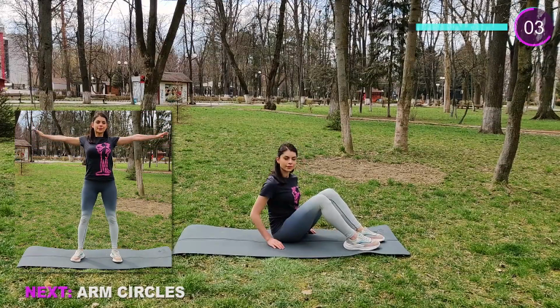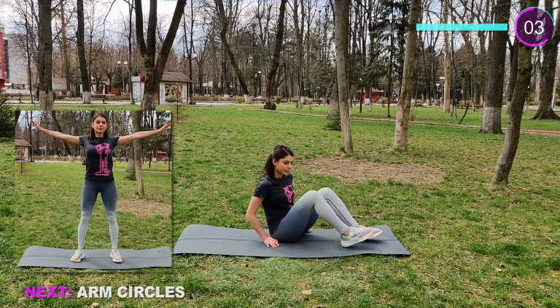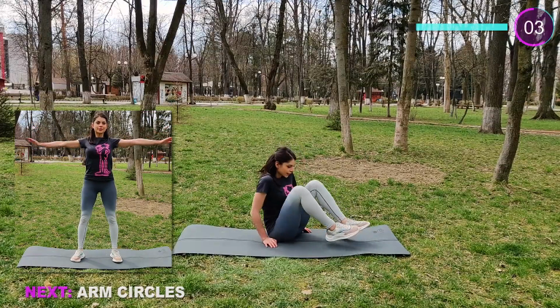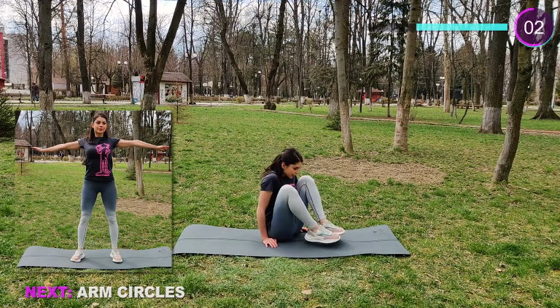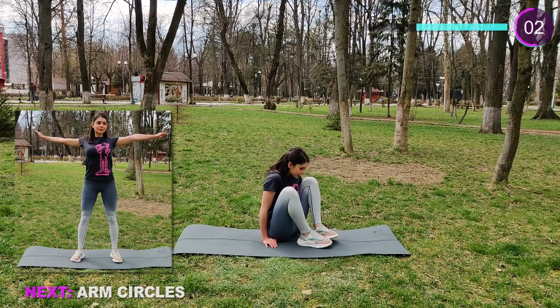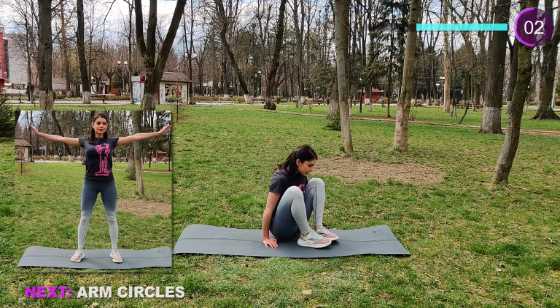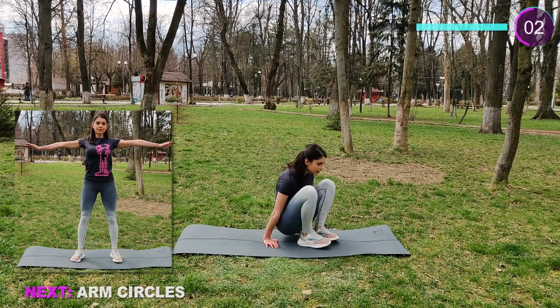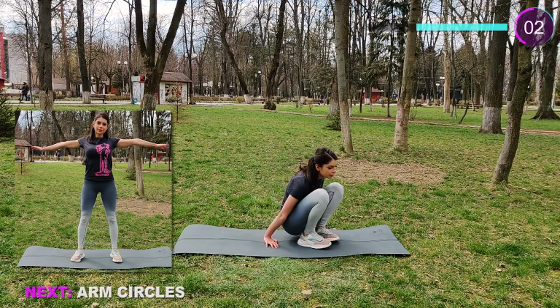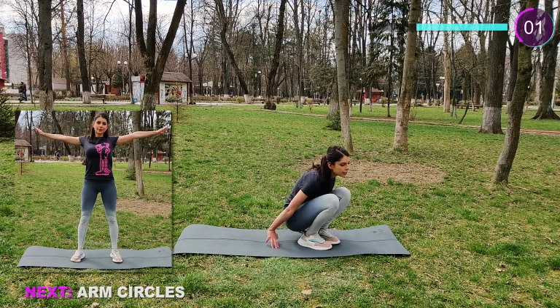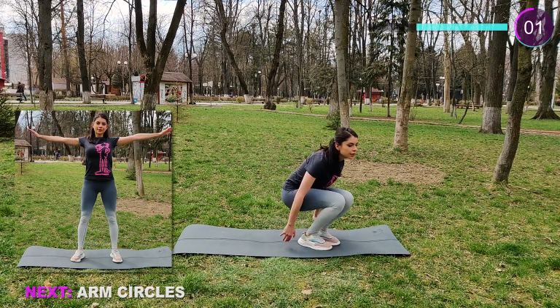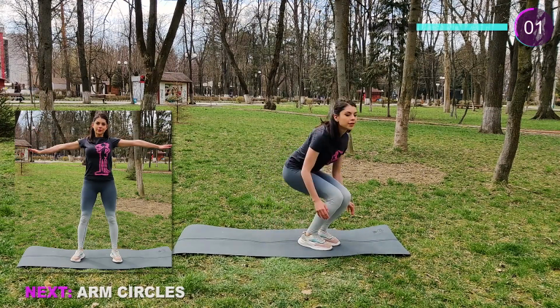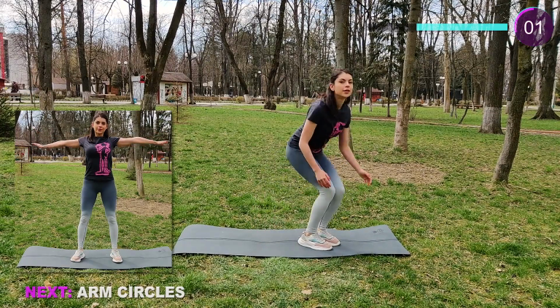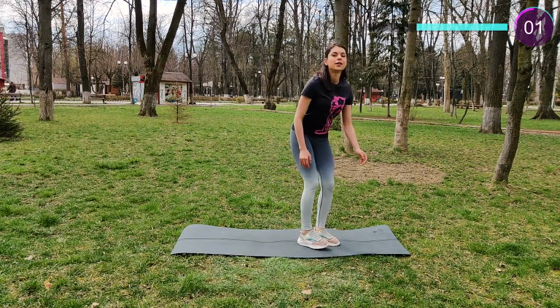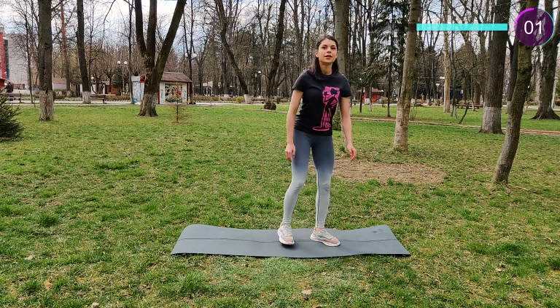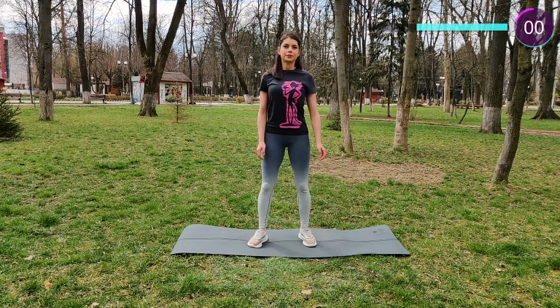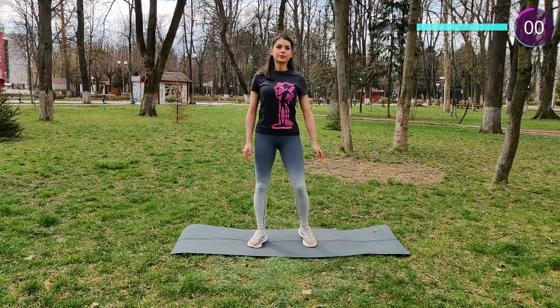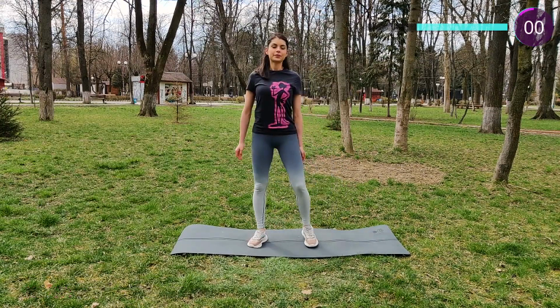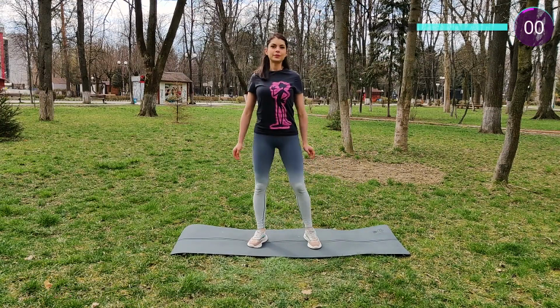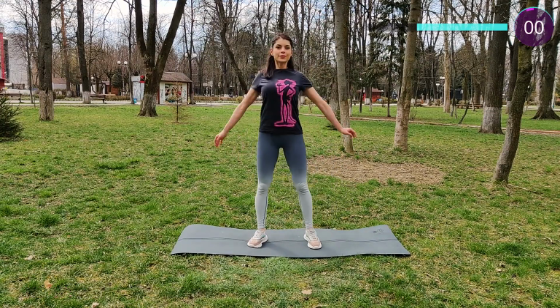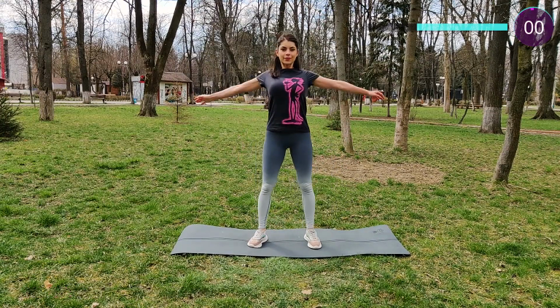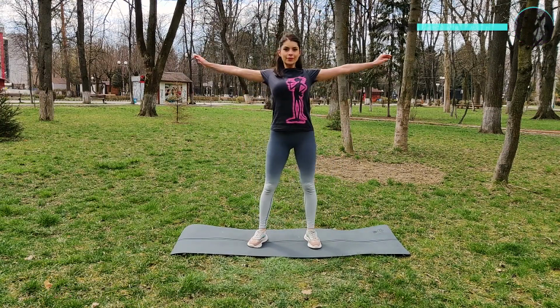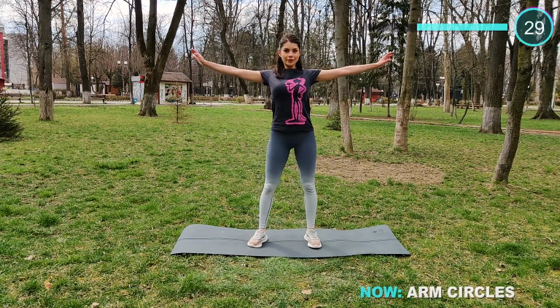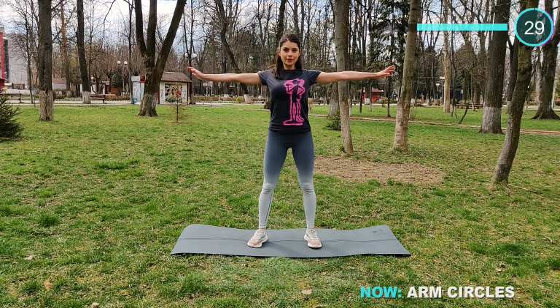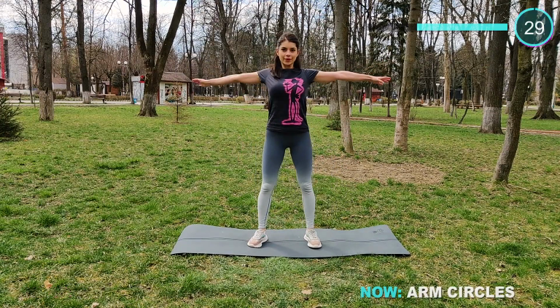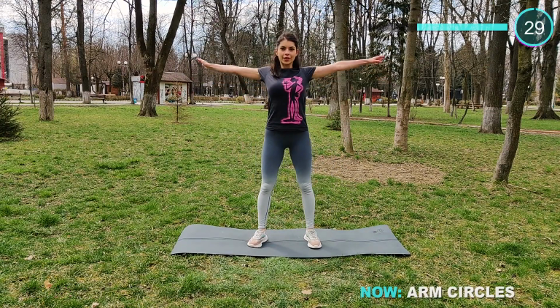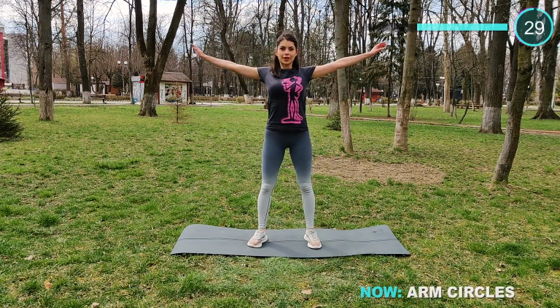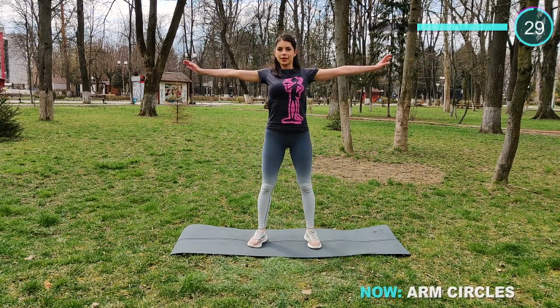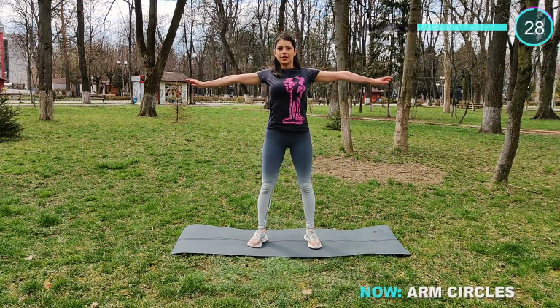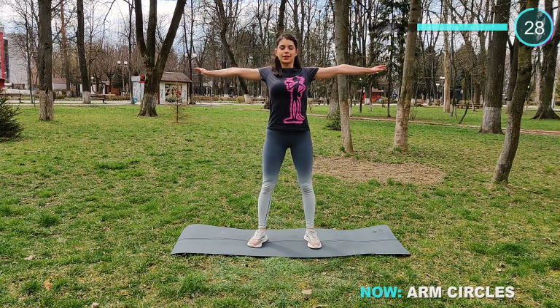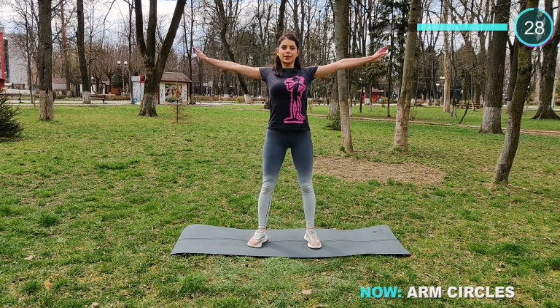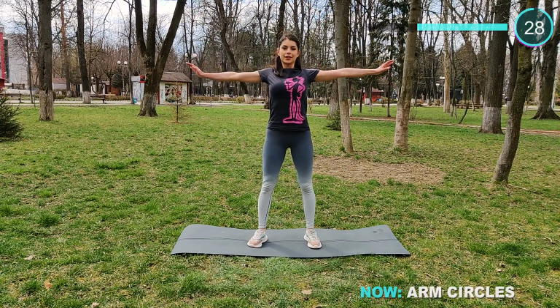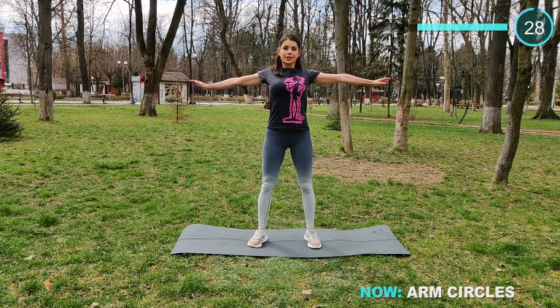Now stand up and we do some arm circles. Raise your arms to the side and do small circles.